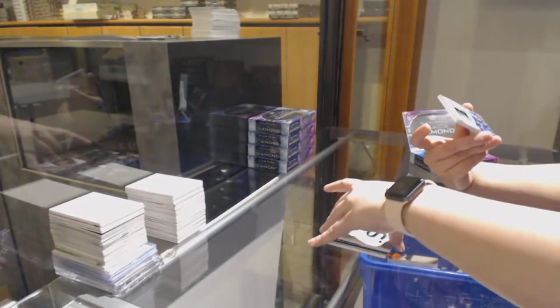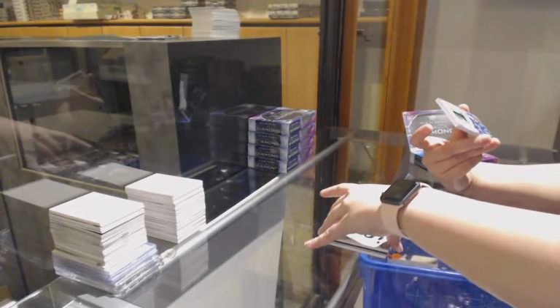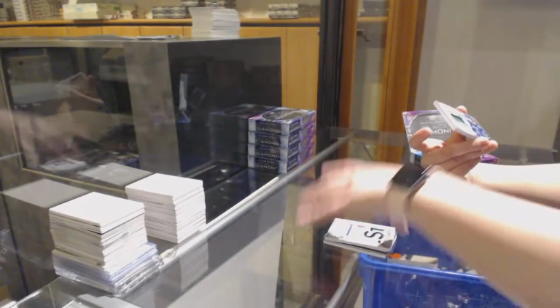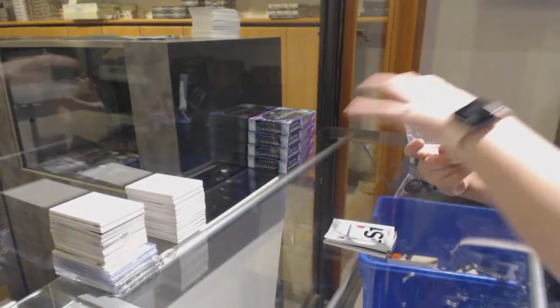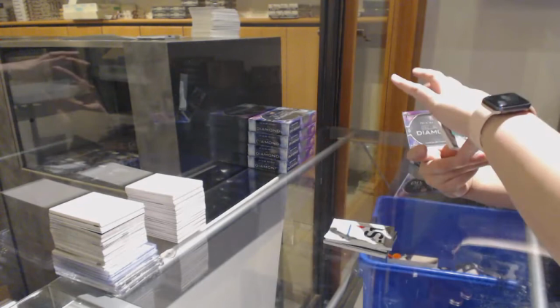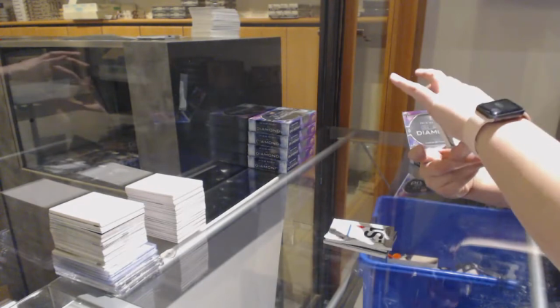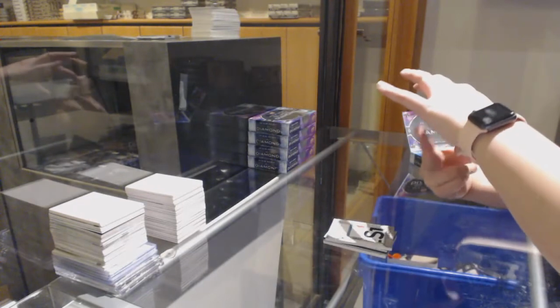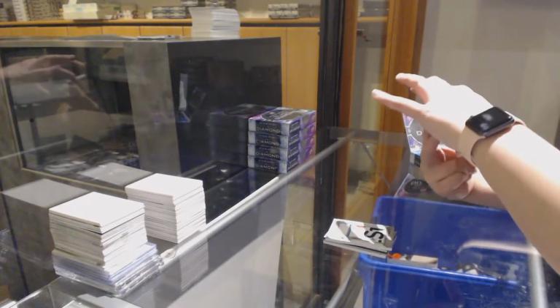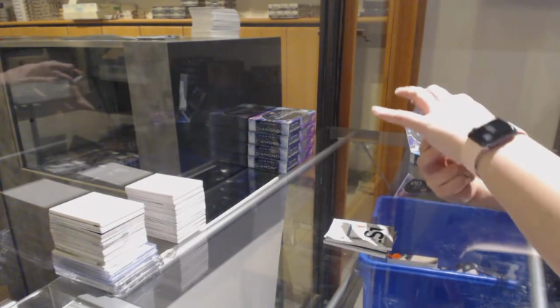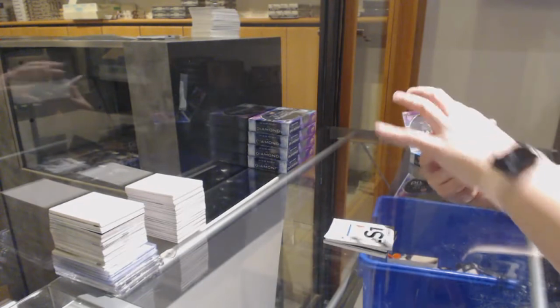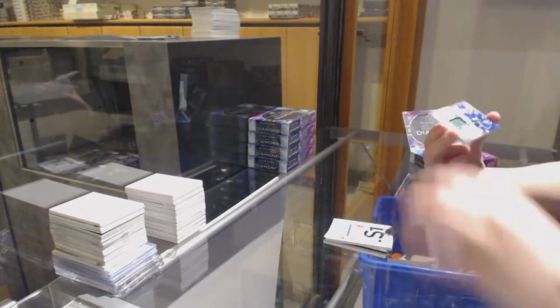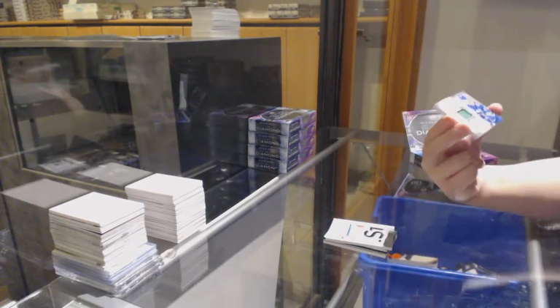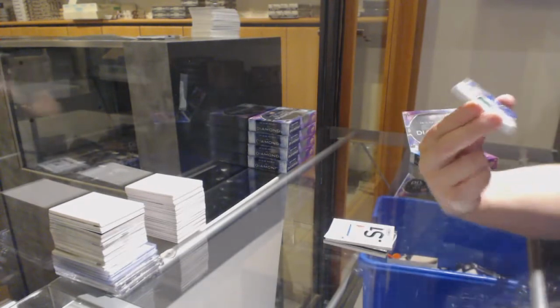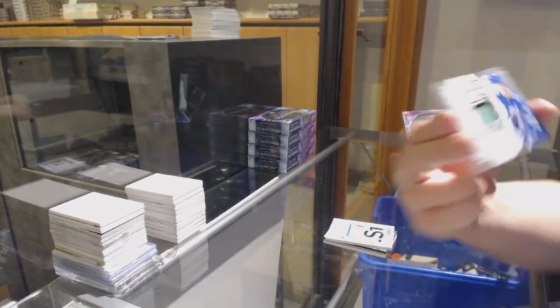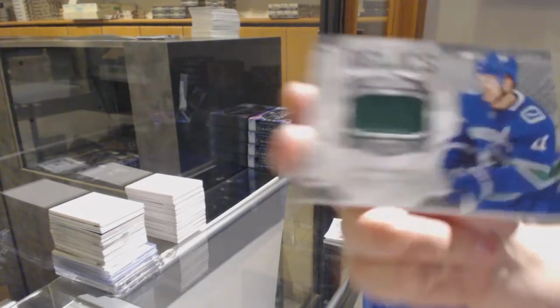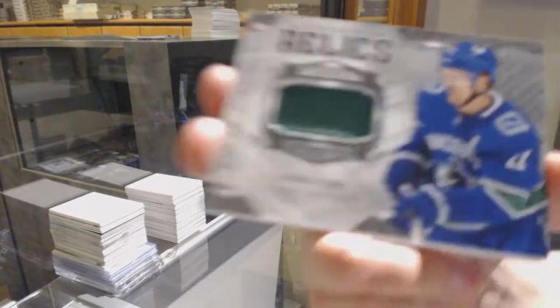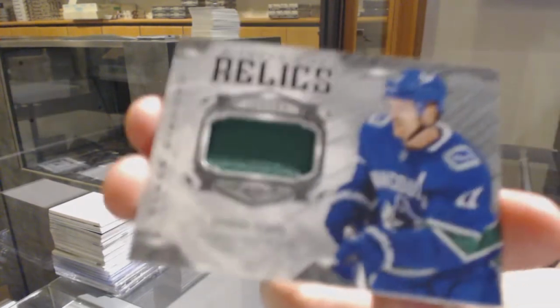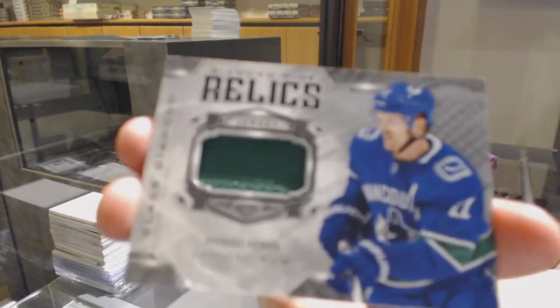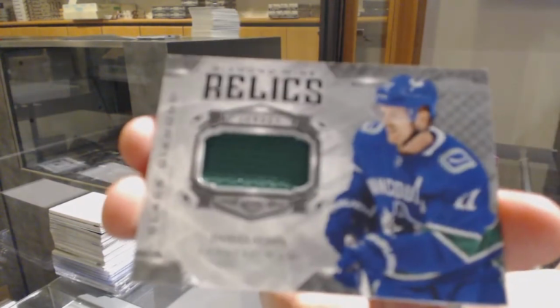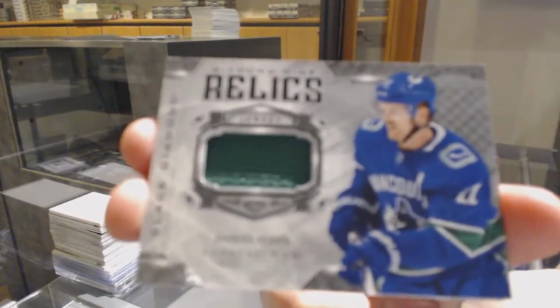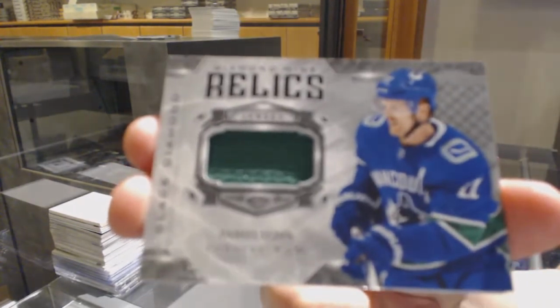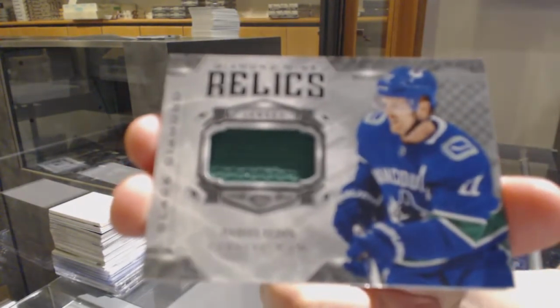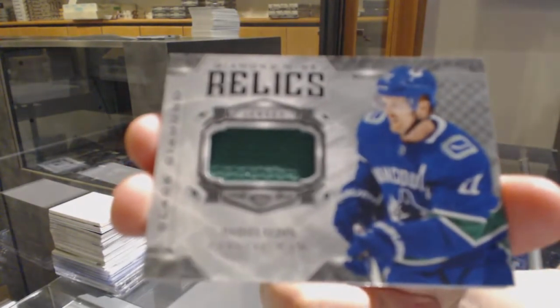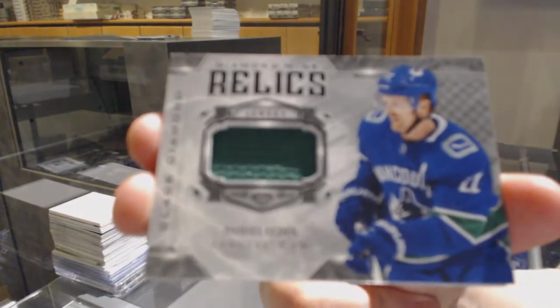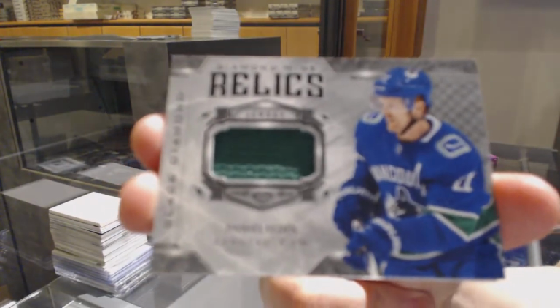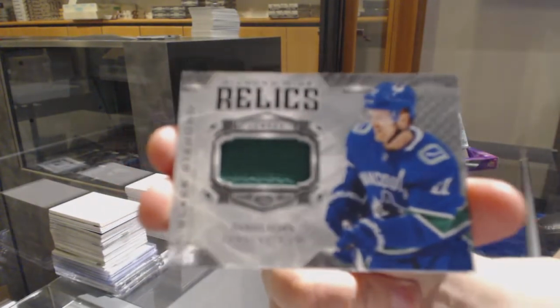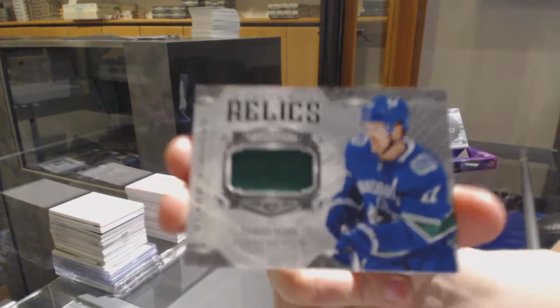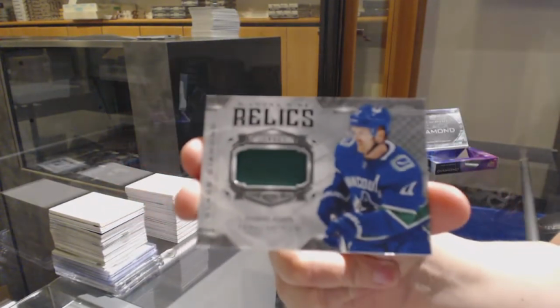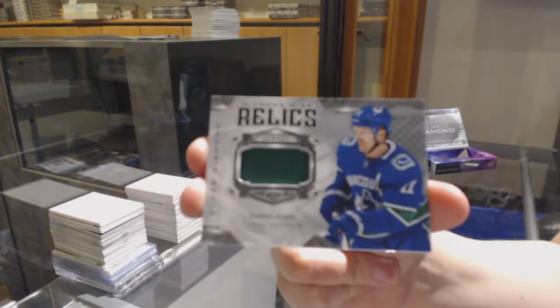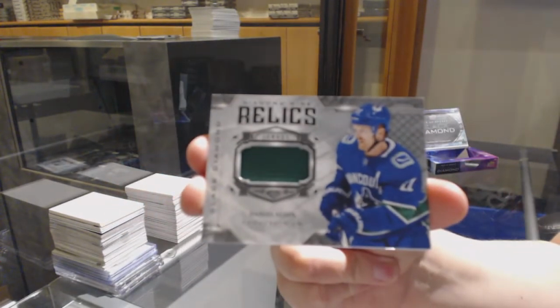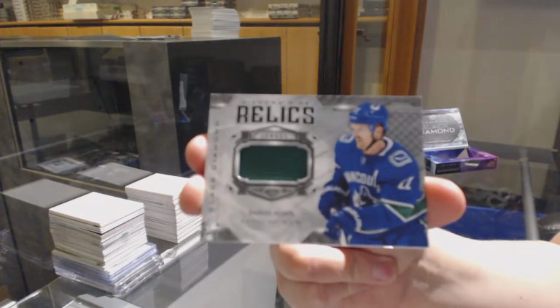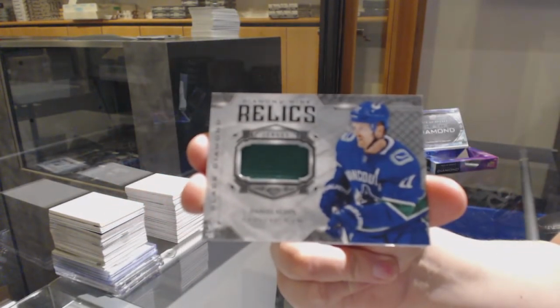Diamond Mine Relics jersey for Vancouver, Daniel Sedin.